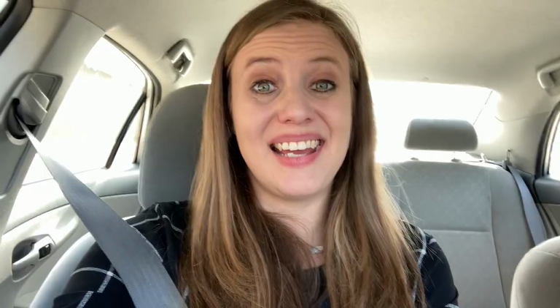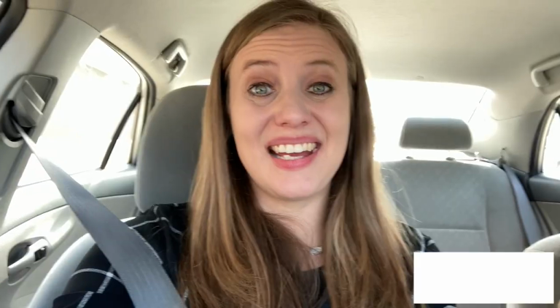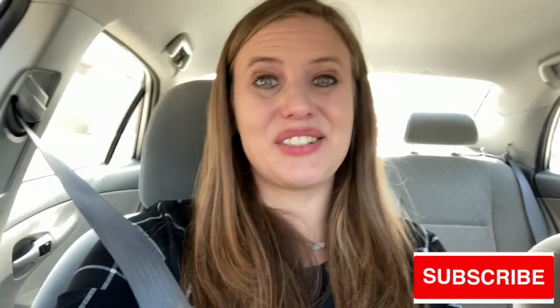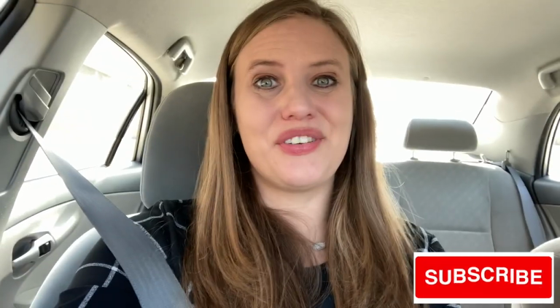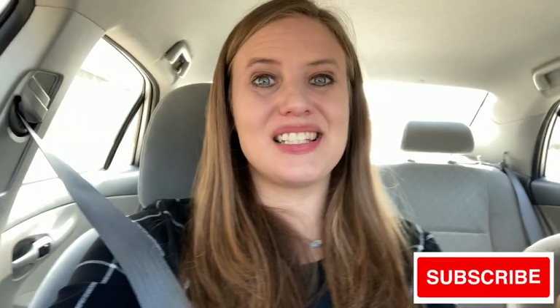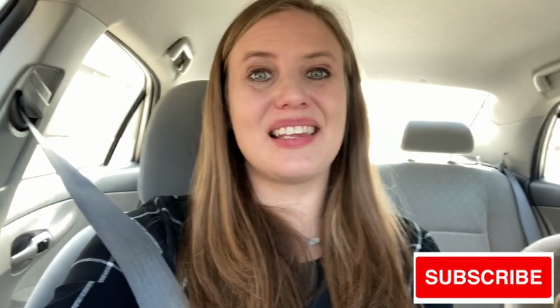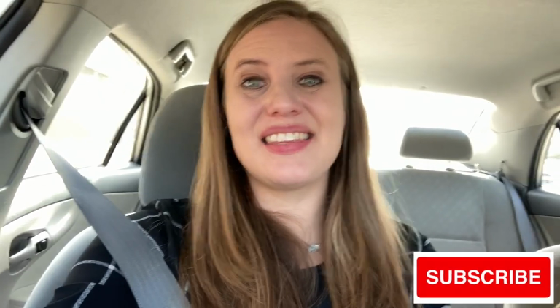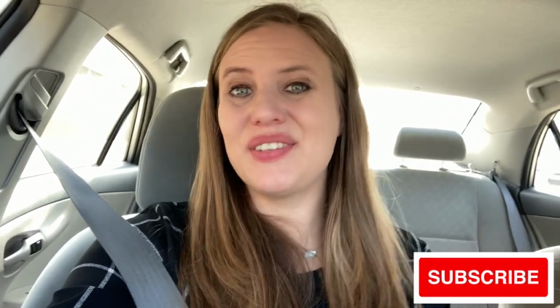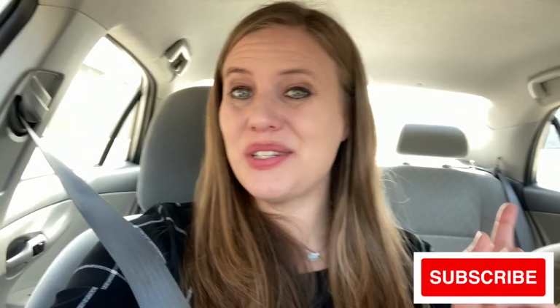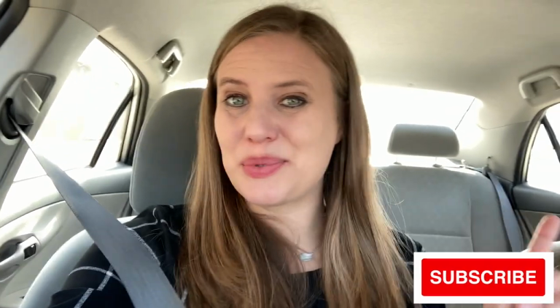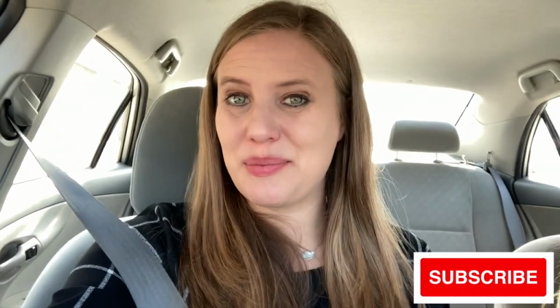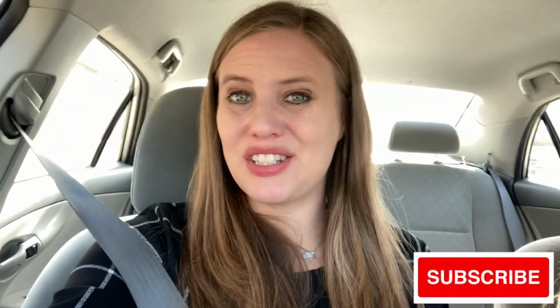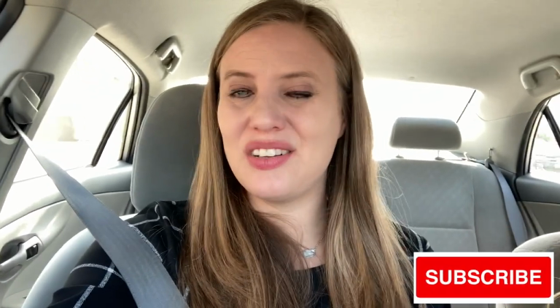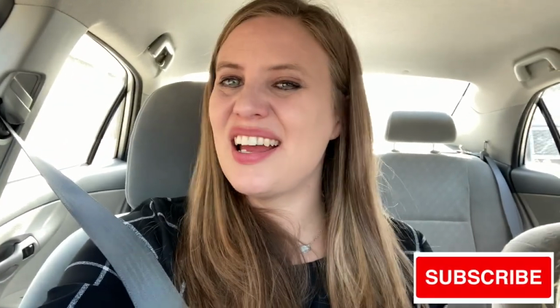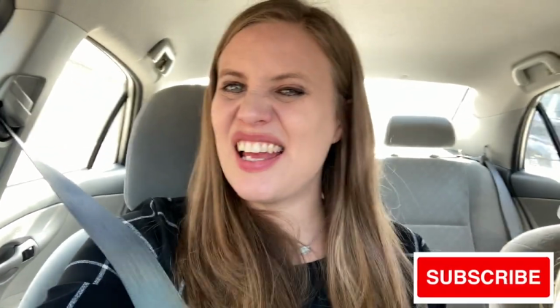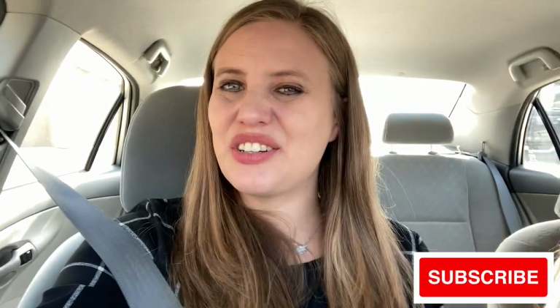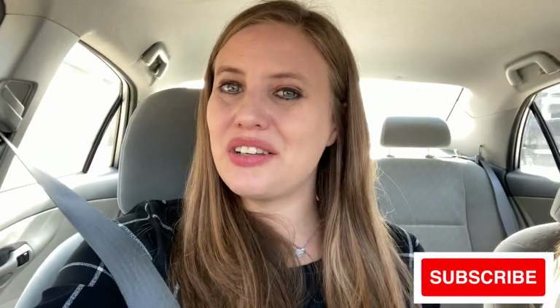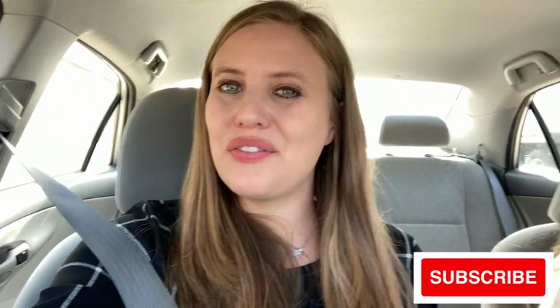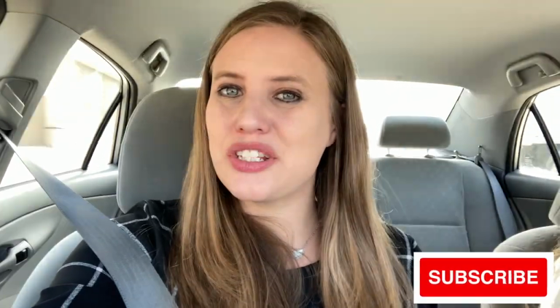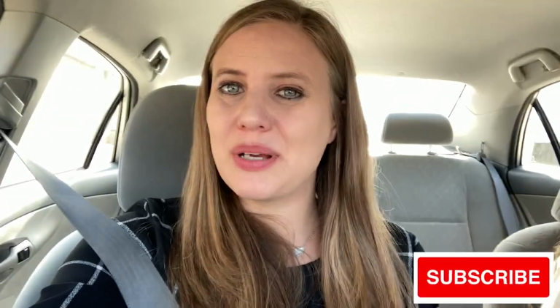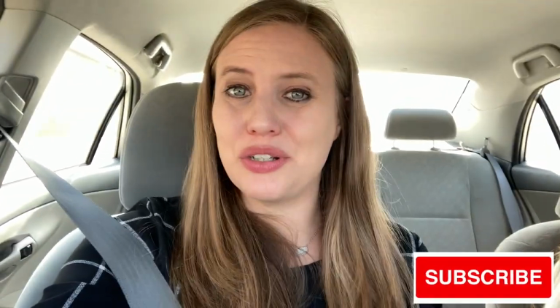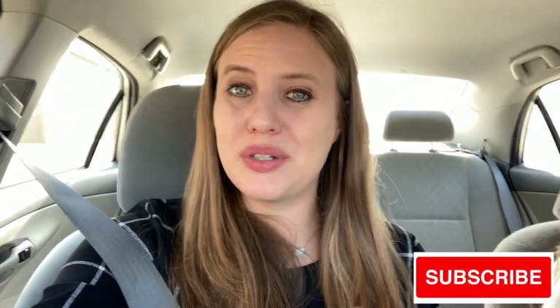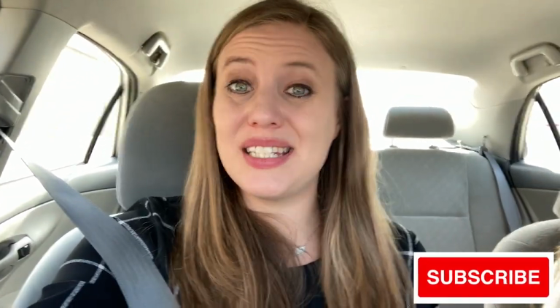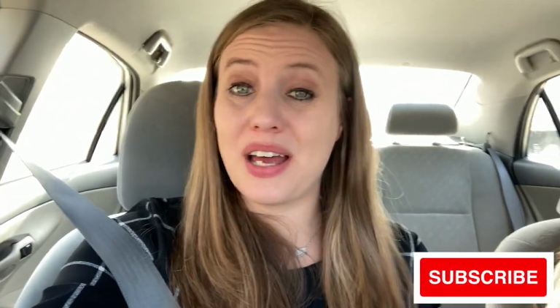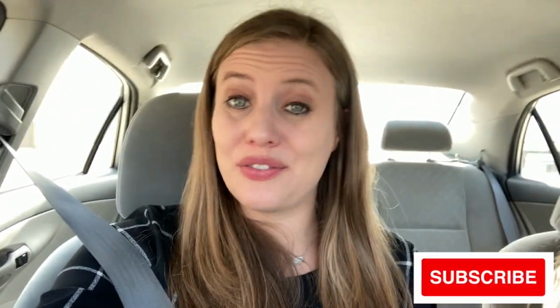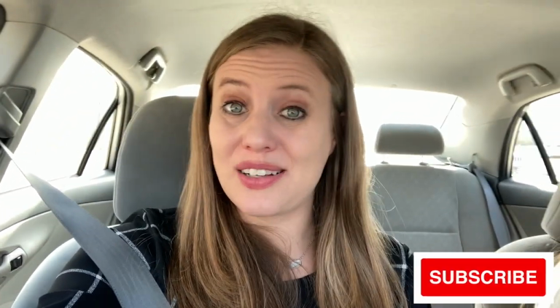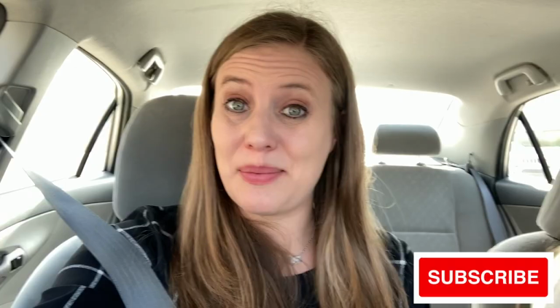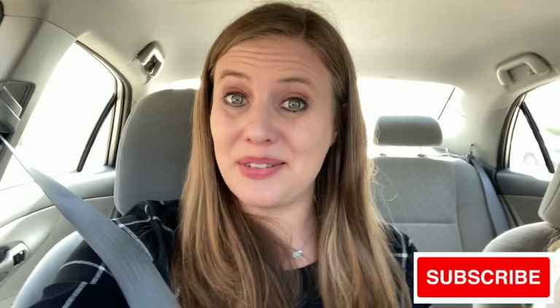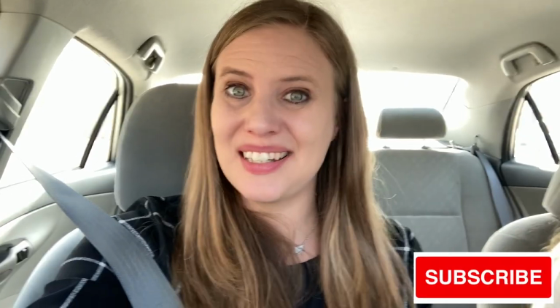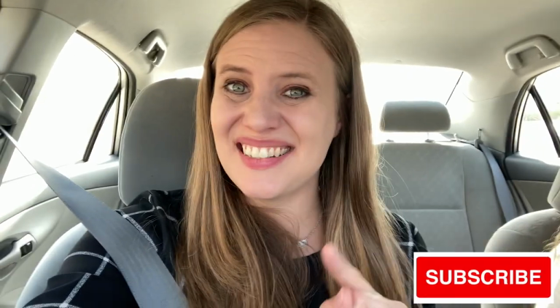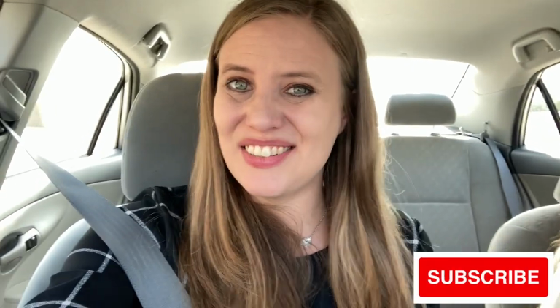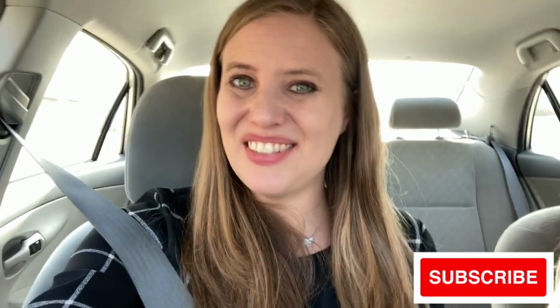Hey guys, don't forget to like this video and subscribe to the channel, and turn on the notification bell so you can see when other vlogs come out. See you soon!